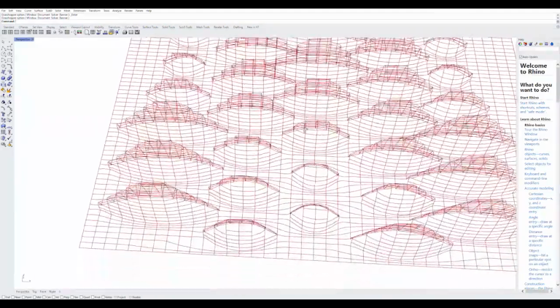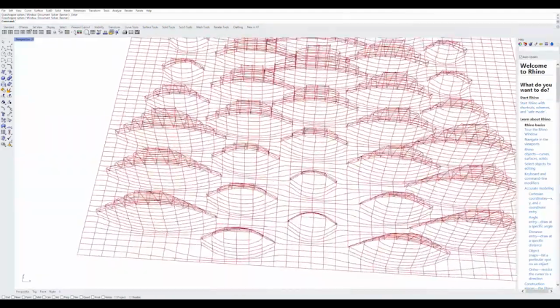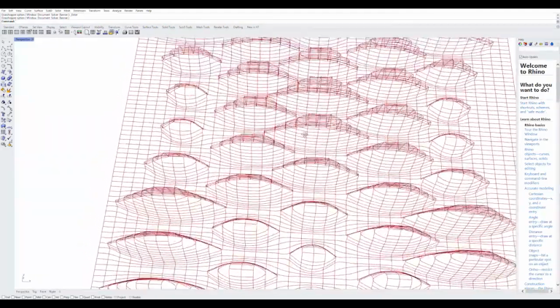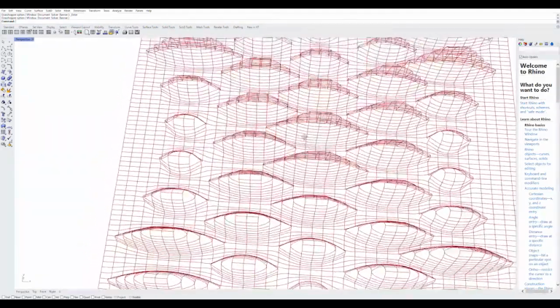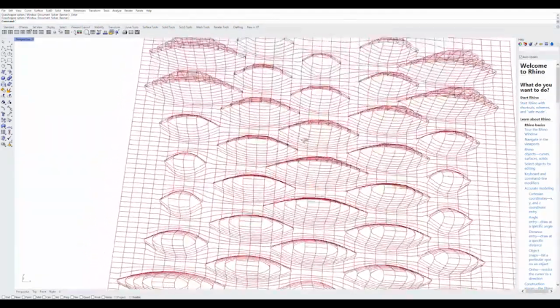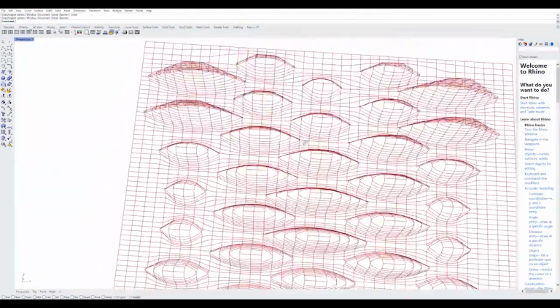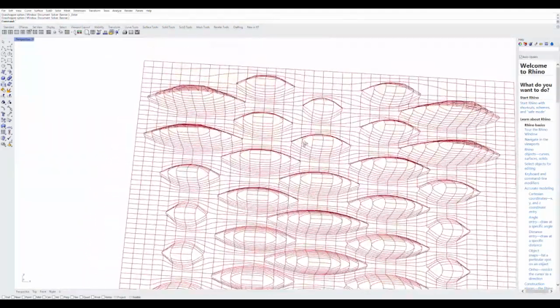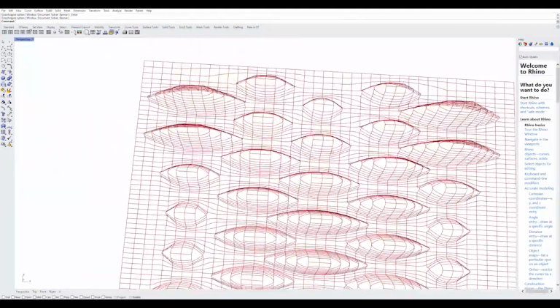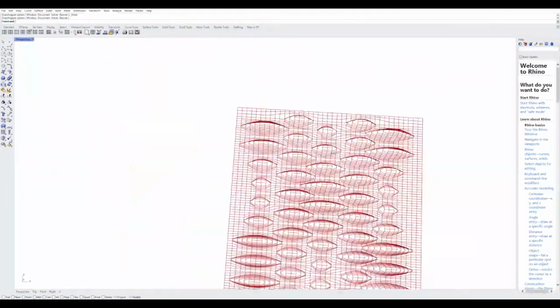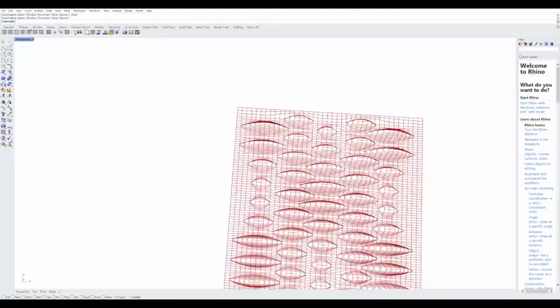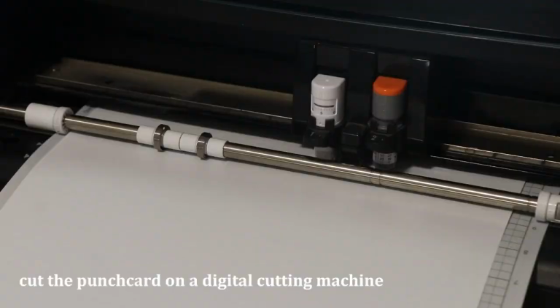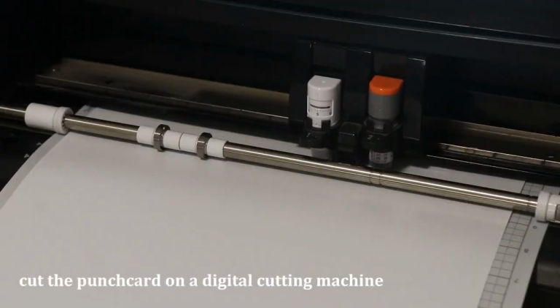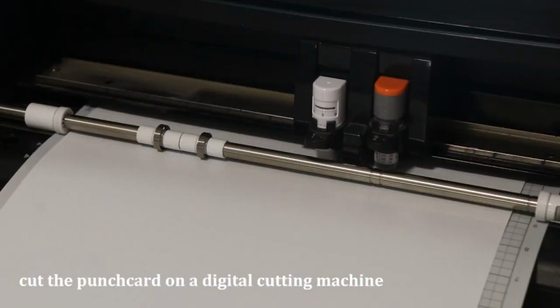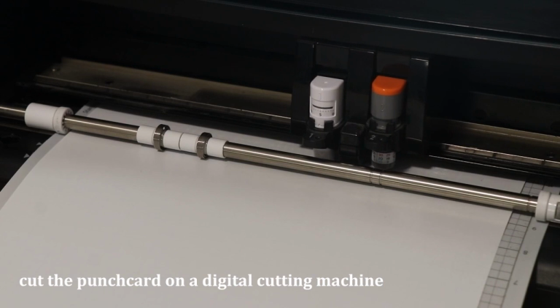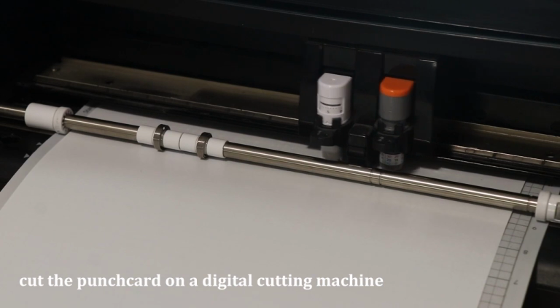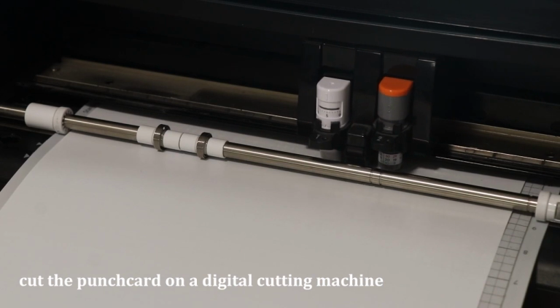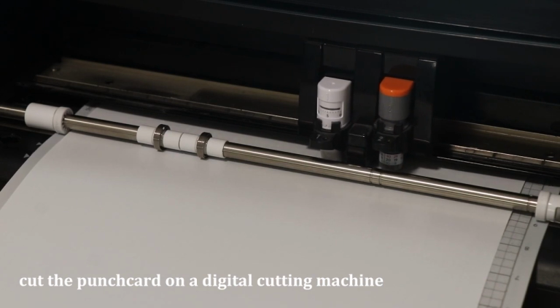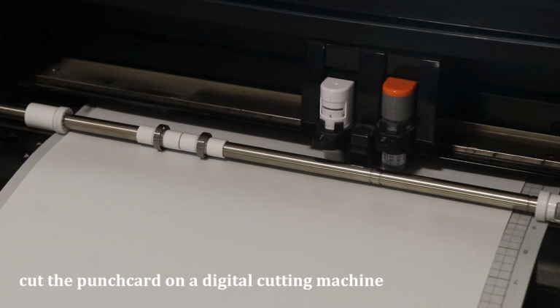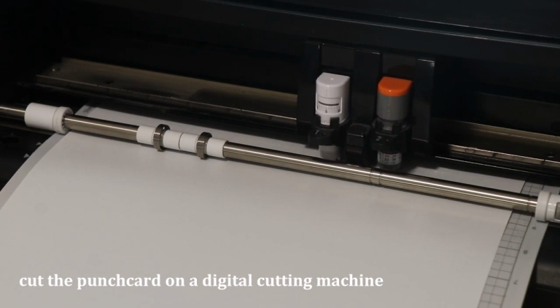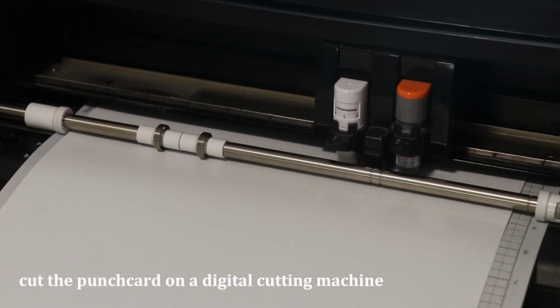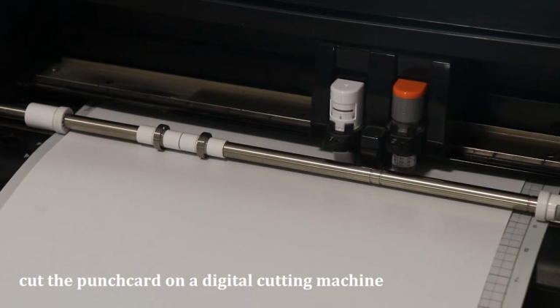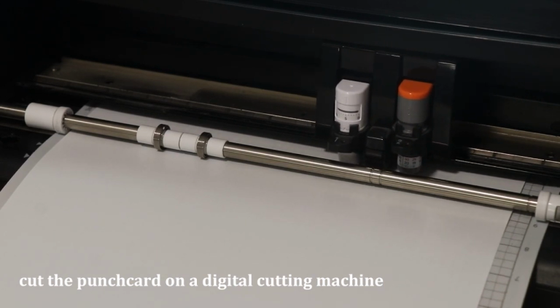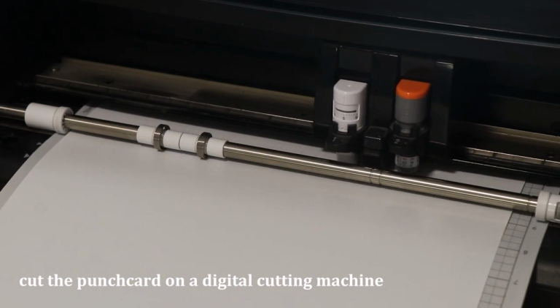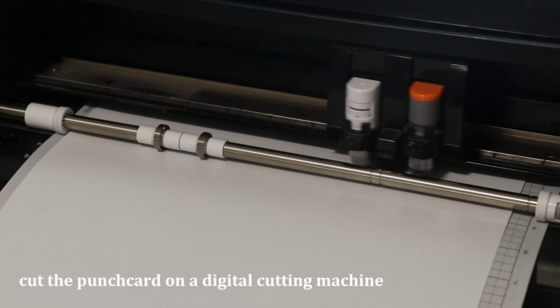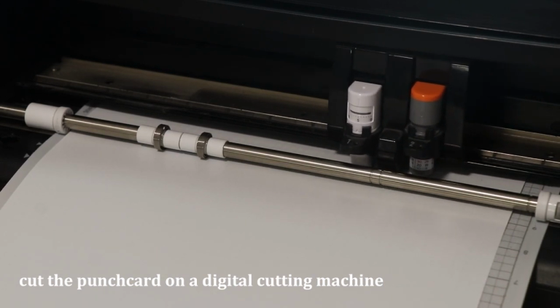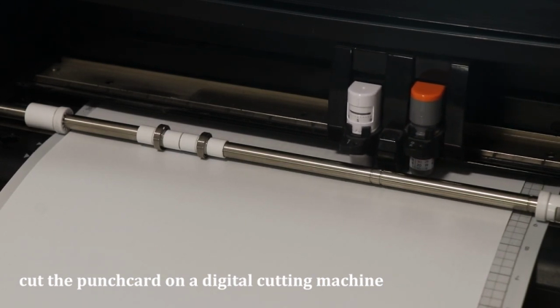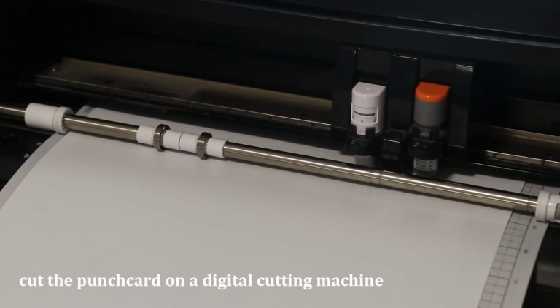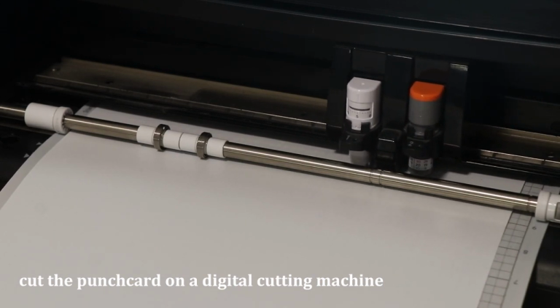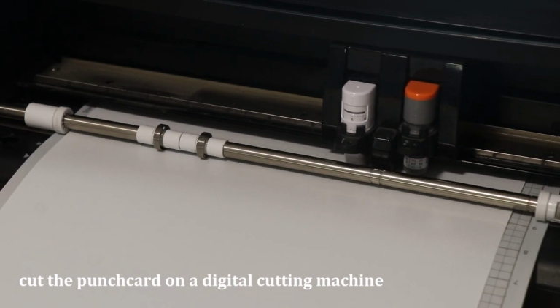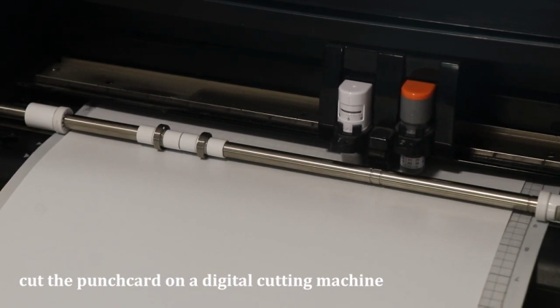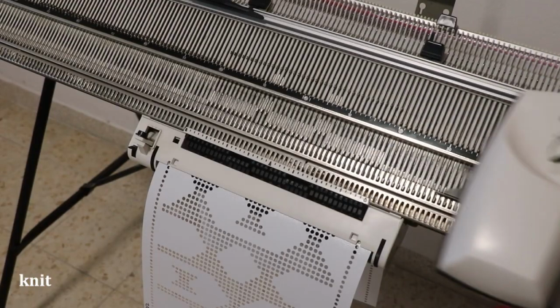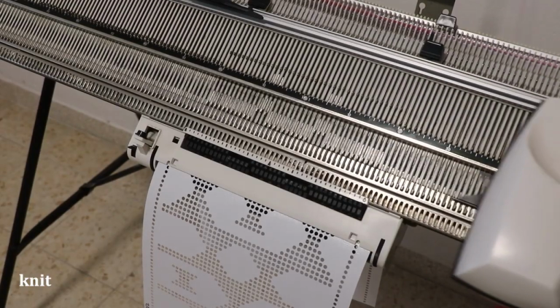After users complete the design, a DXF file is saved and used to cut the punch card on a digital cutting machine.